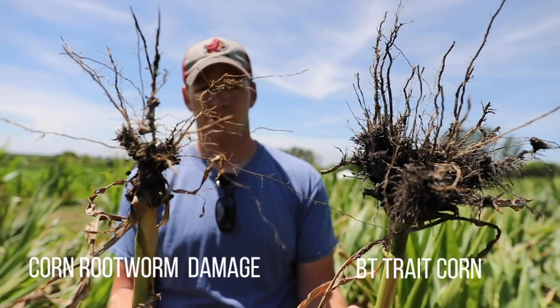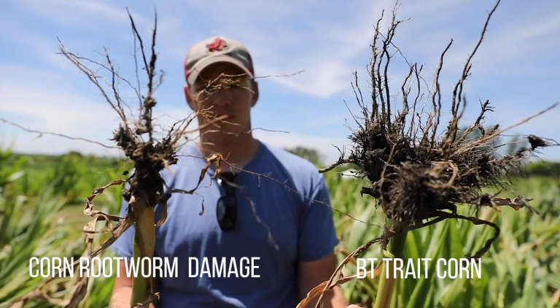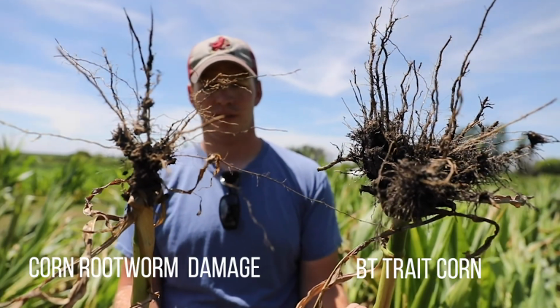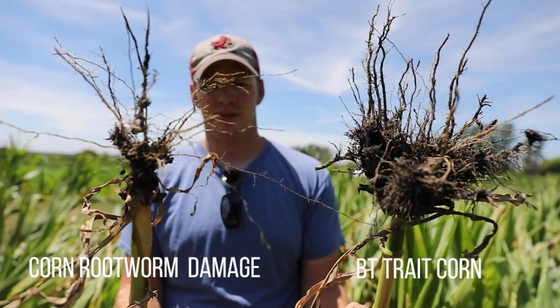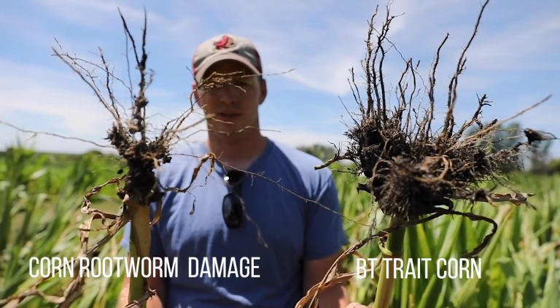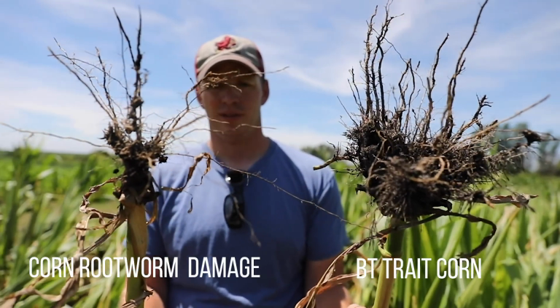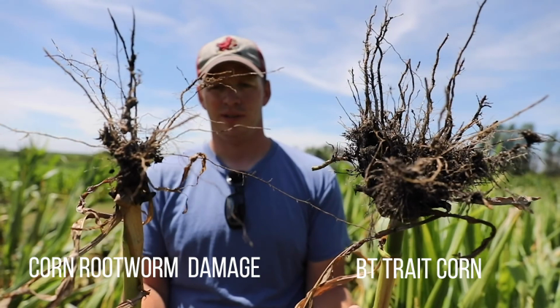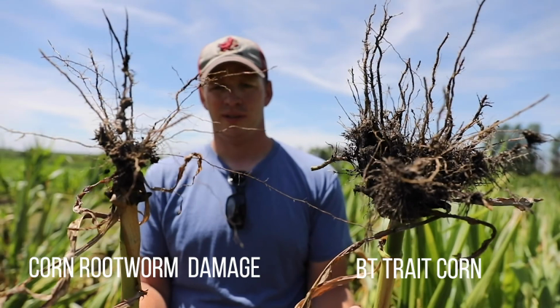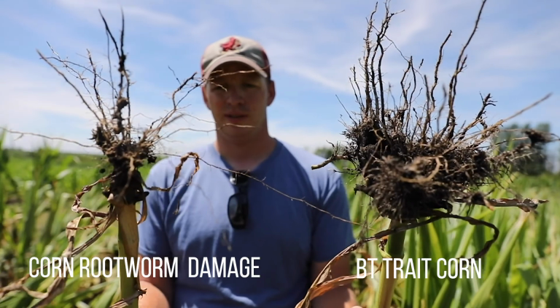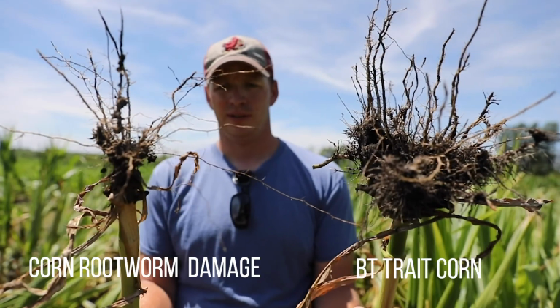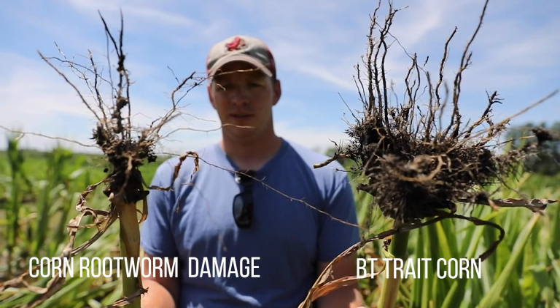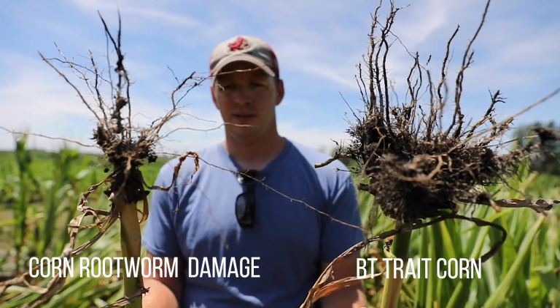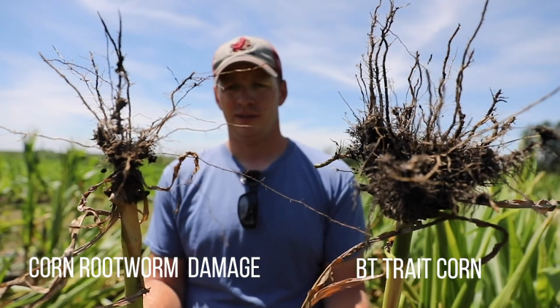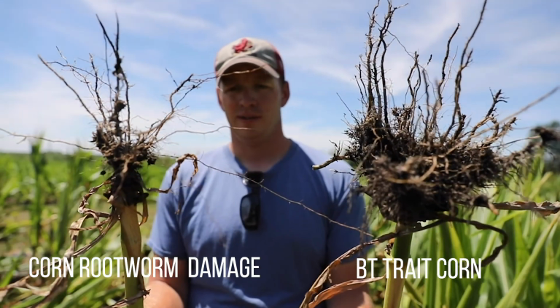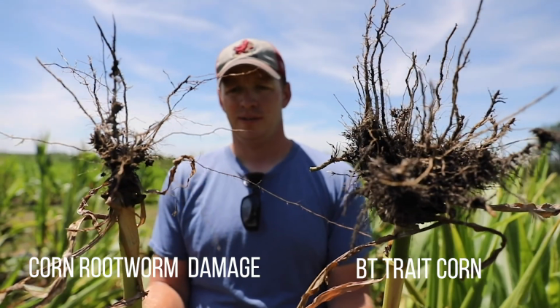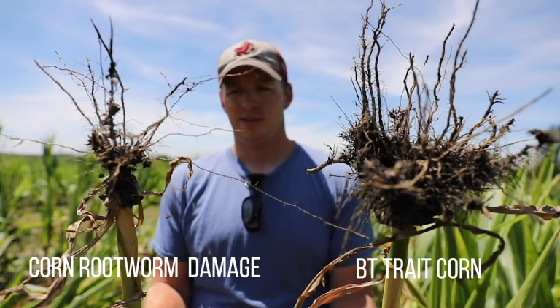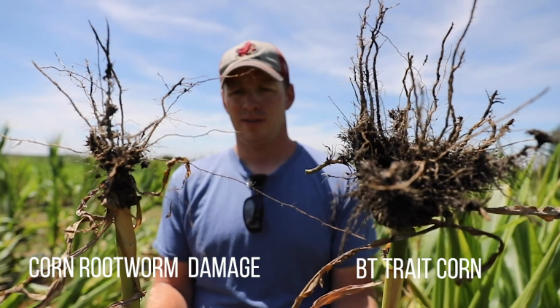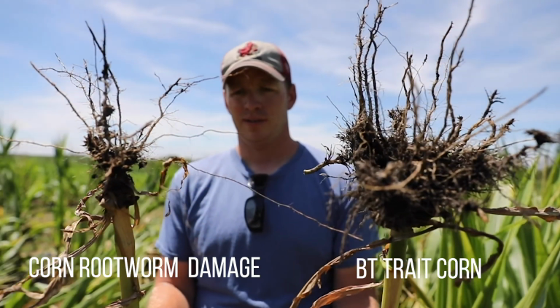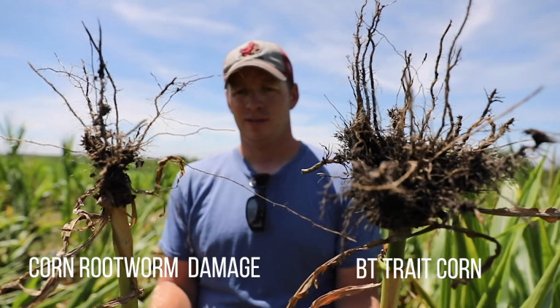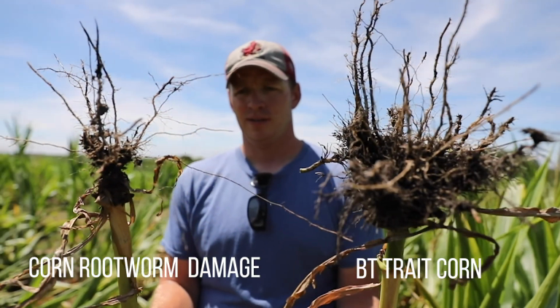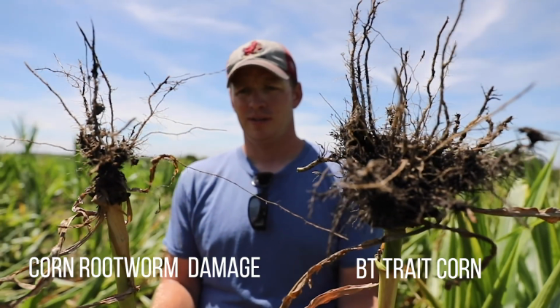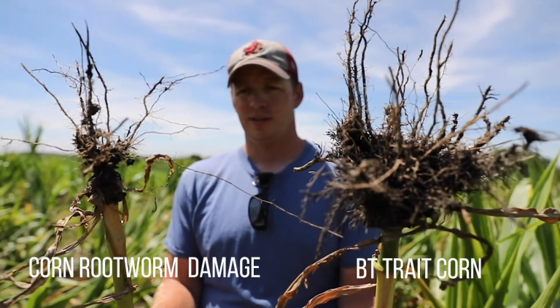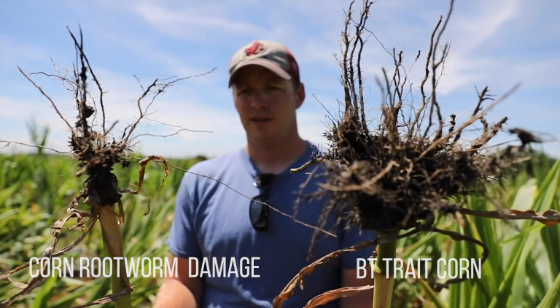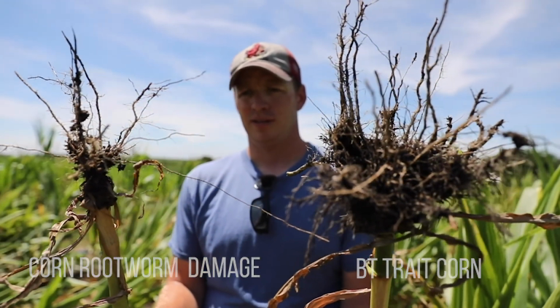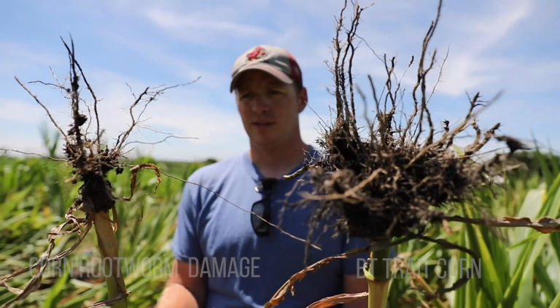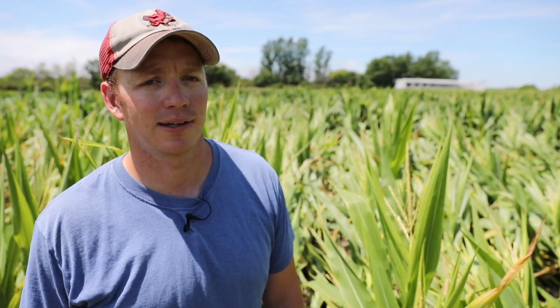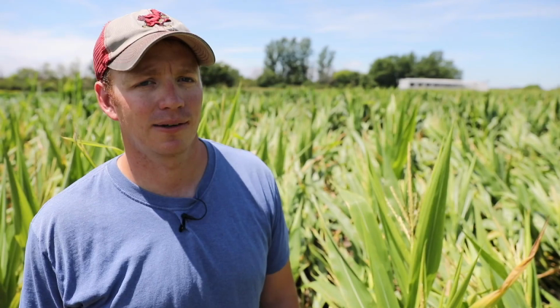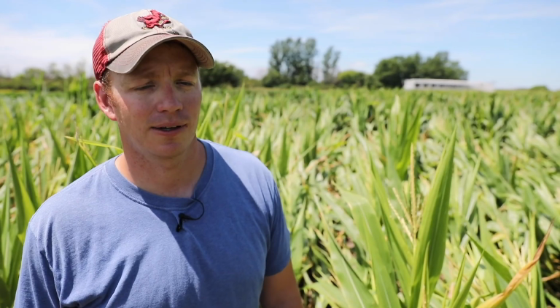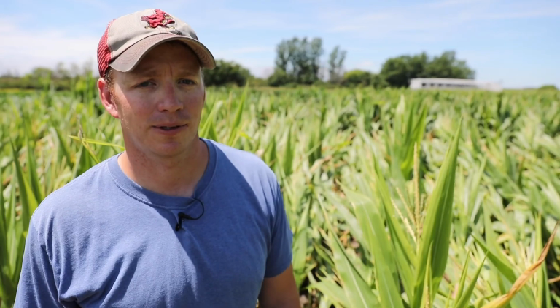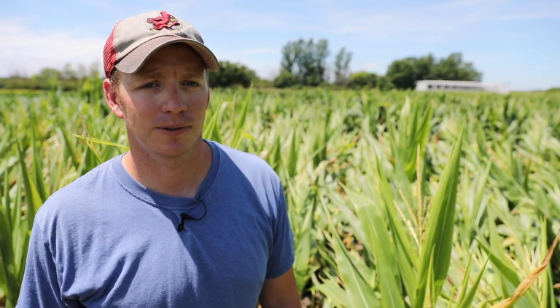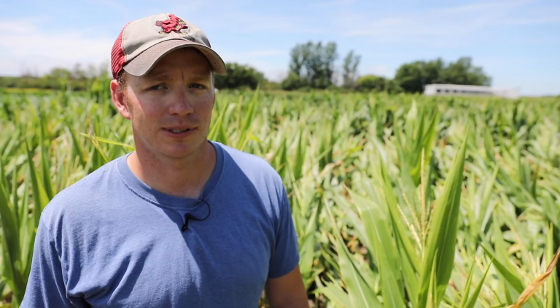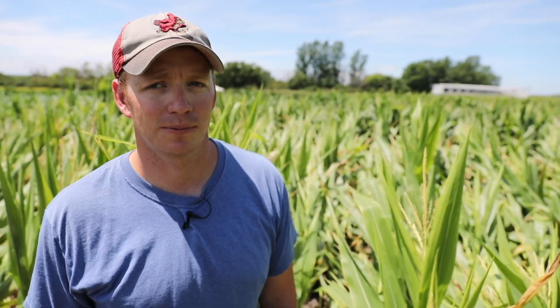Even before the winds came through and knocked everything over, this corn was starting to show drought stress before most of the other corn in this area. Without the root systems, the plants are just stressed so much worse than they would be if they had healthy root systems.